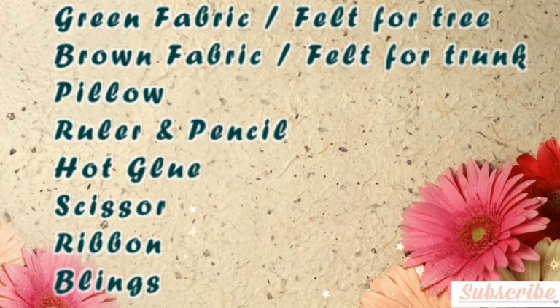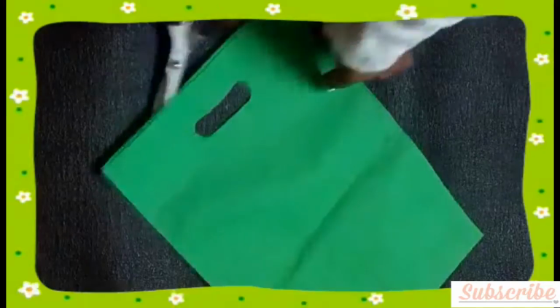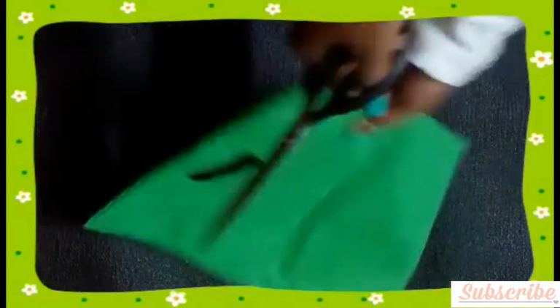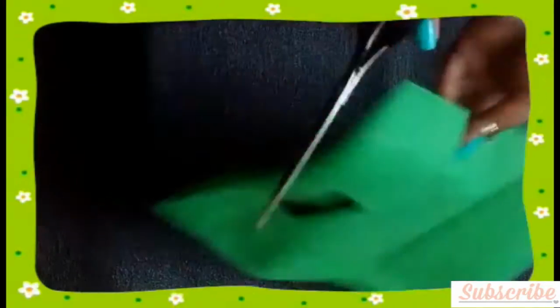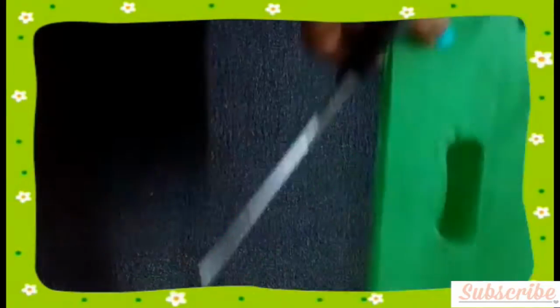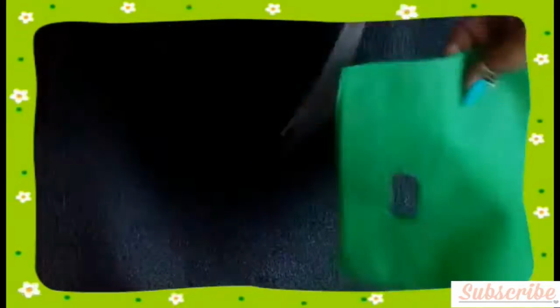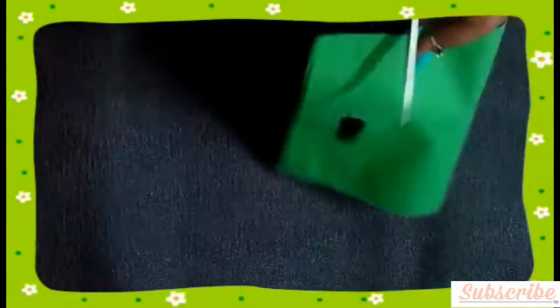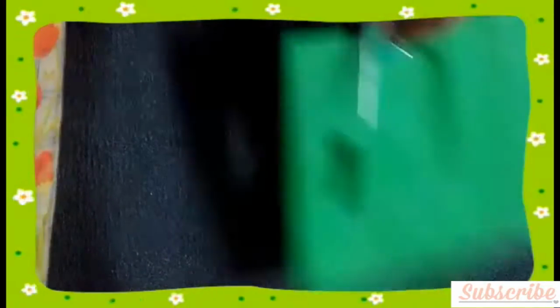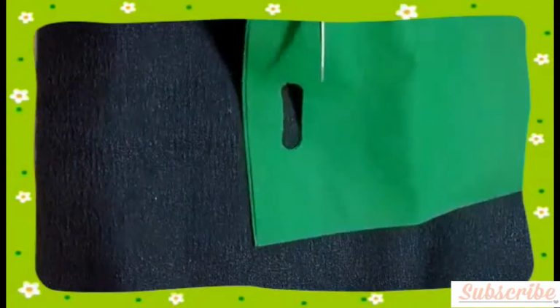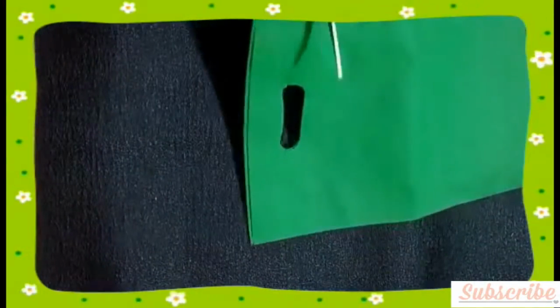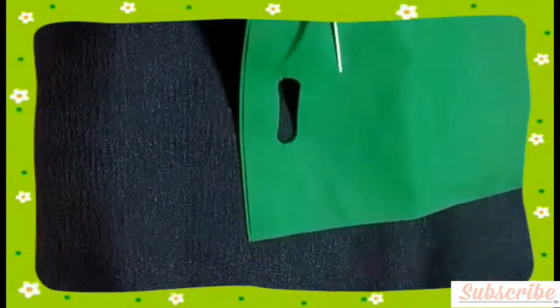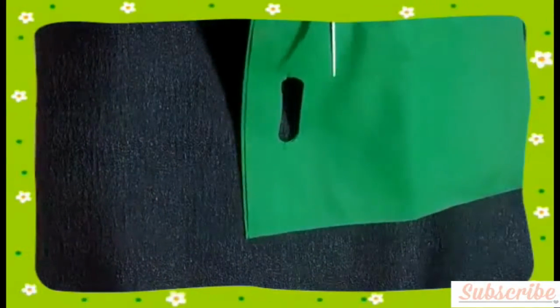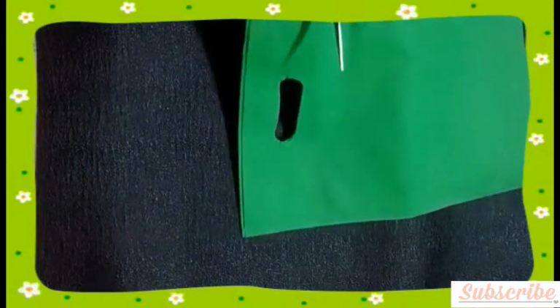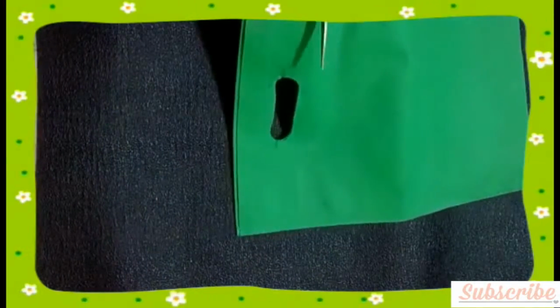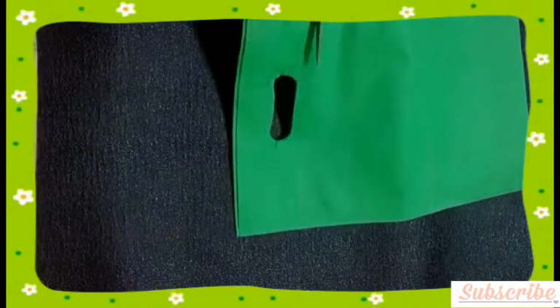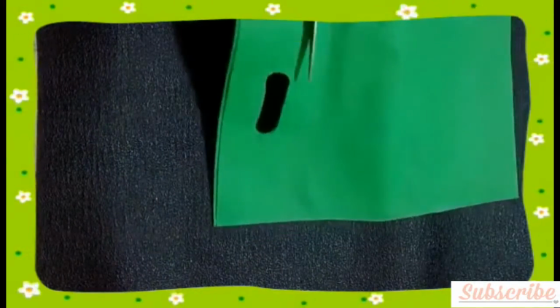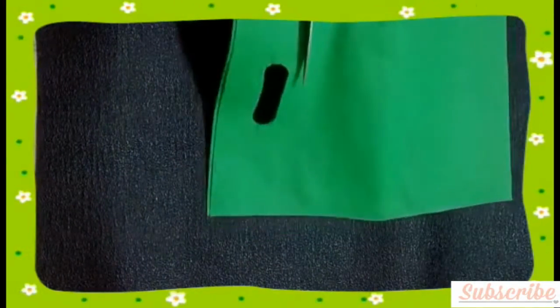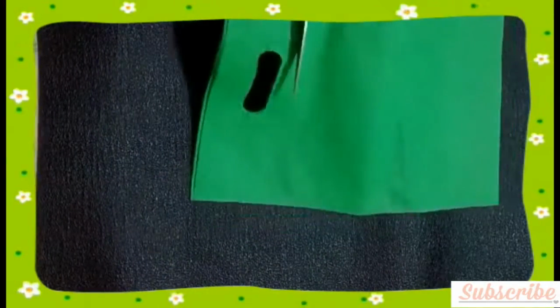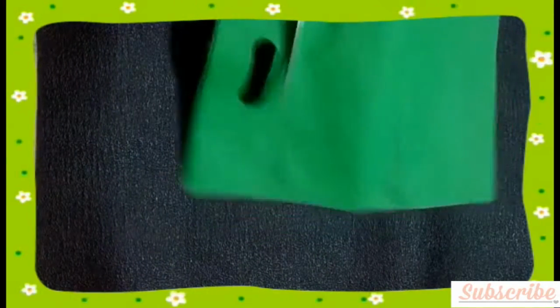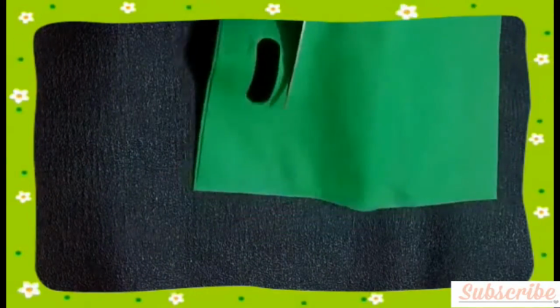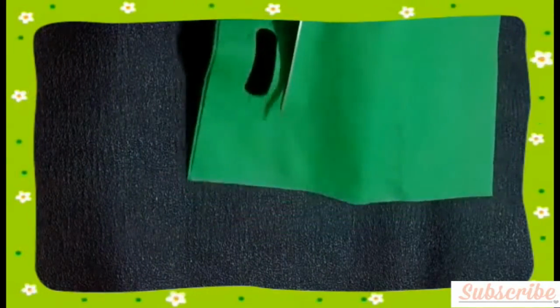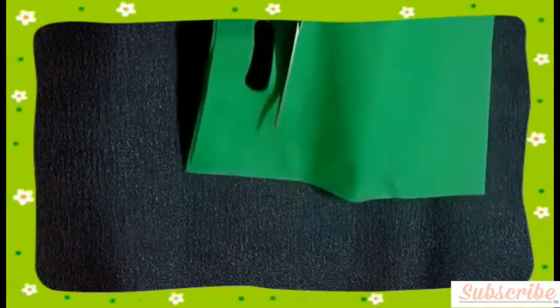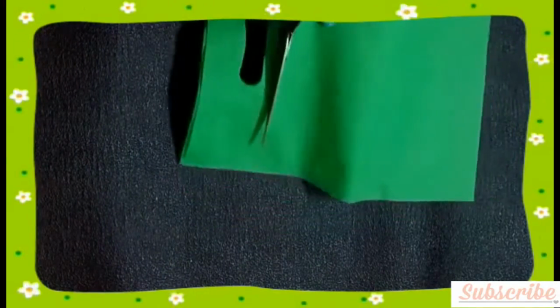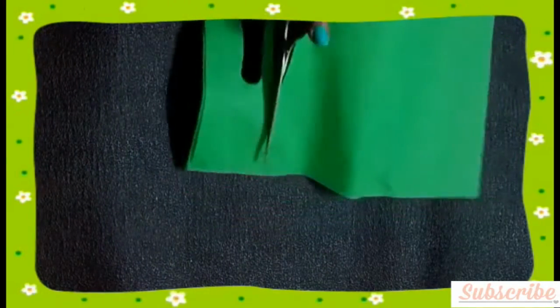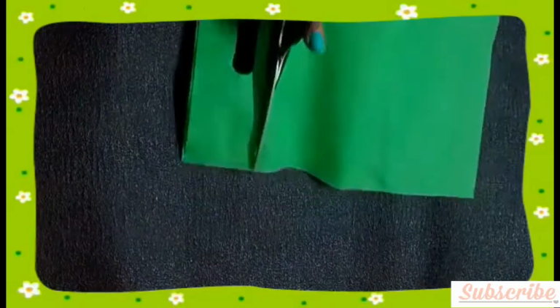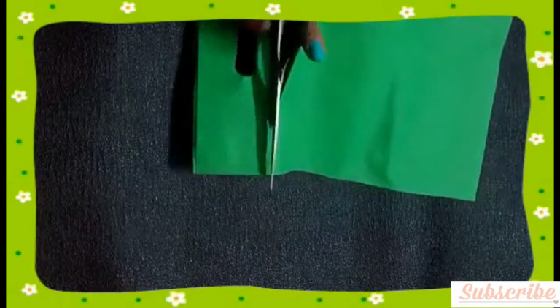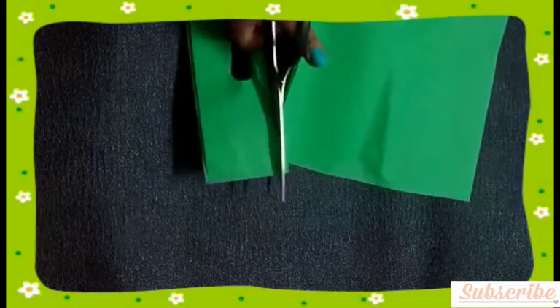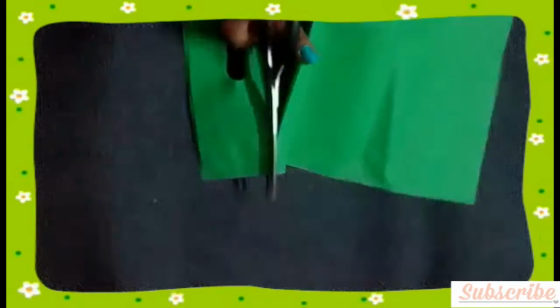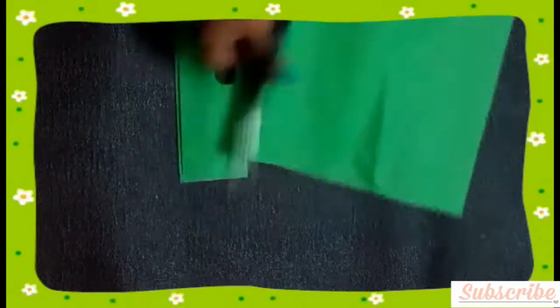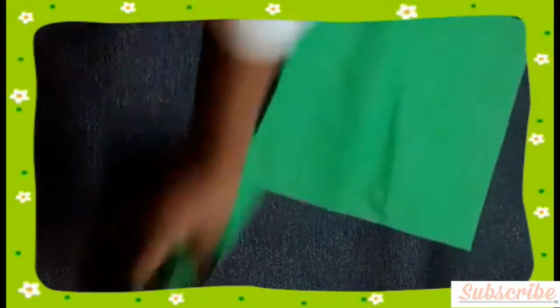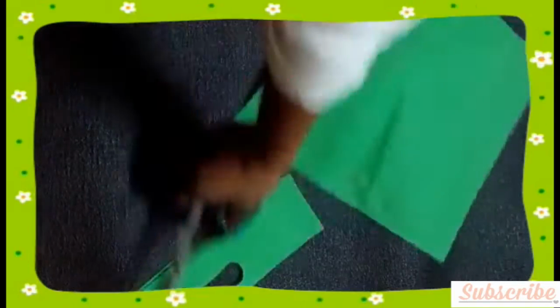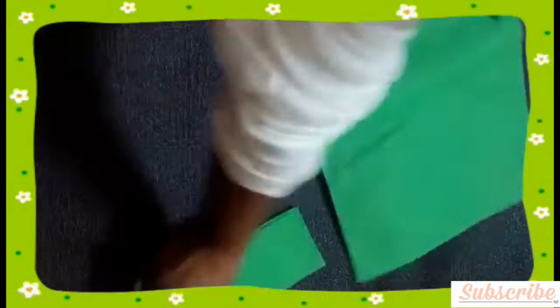I decided to use this fabric bag, but you may also use felt.